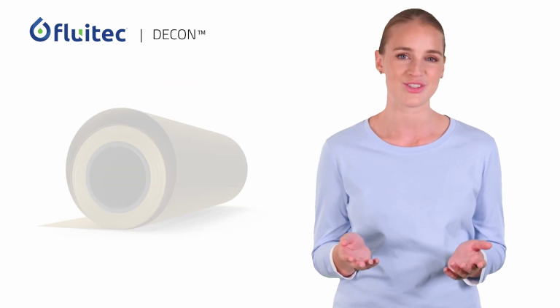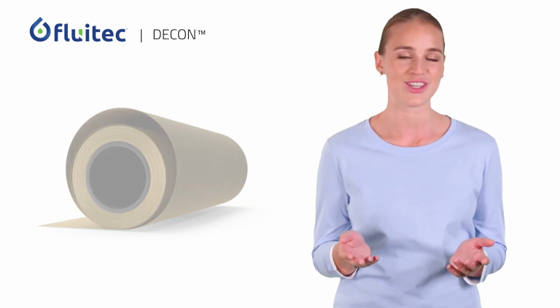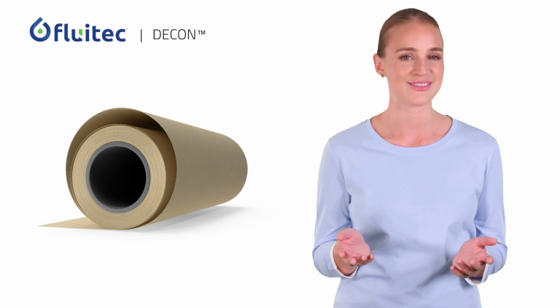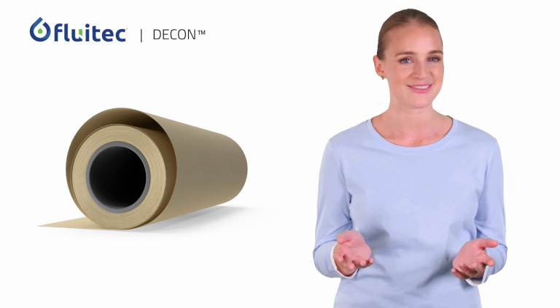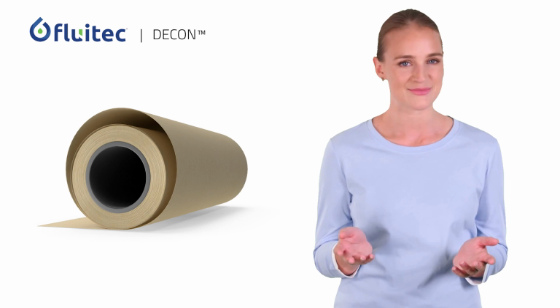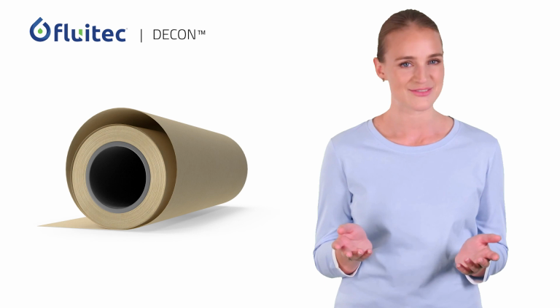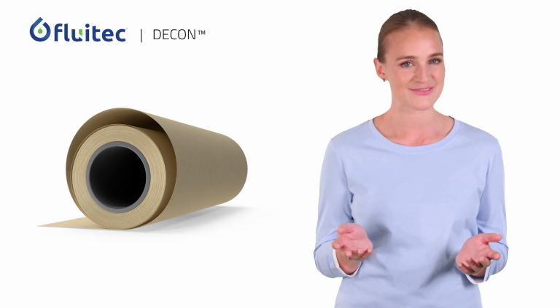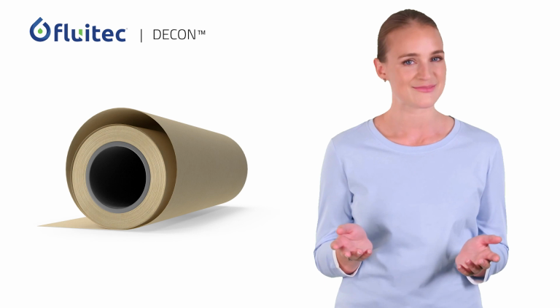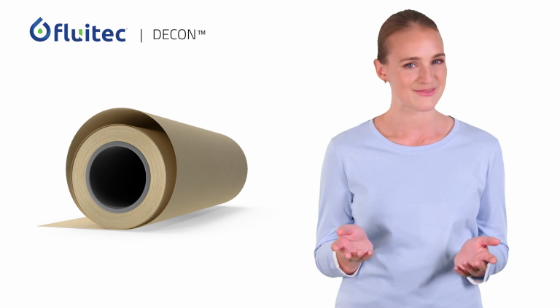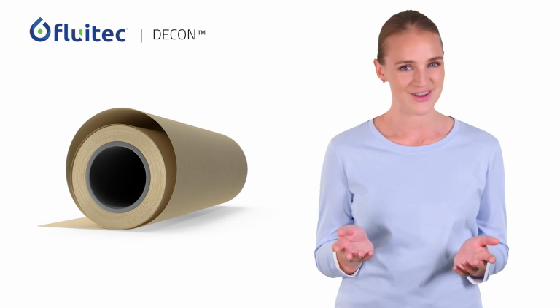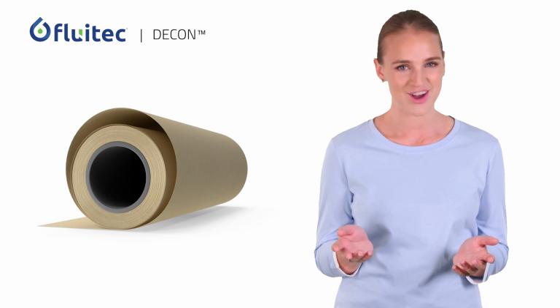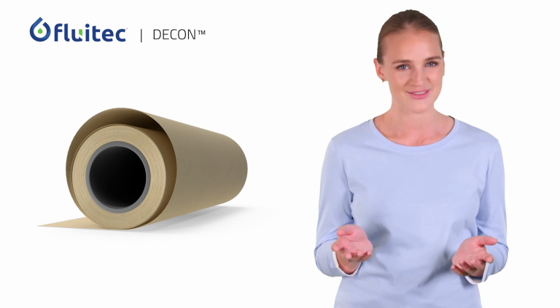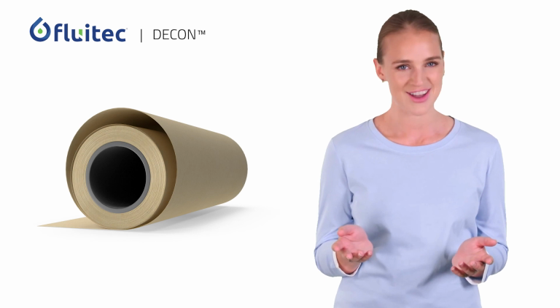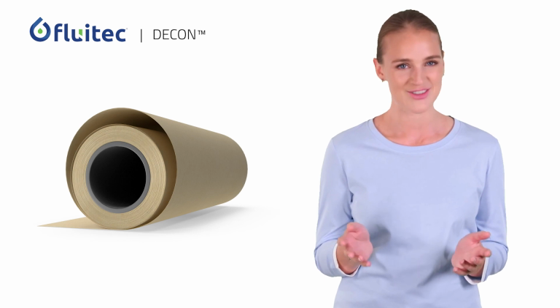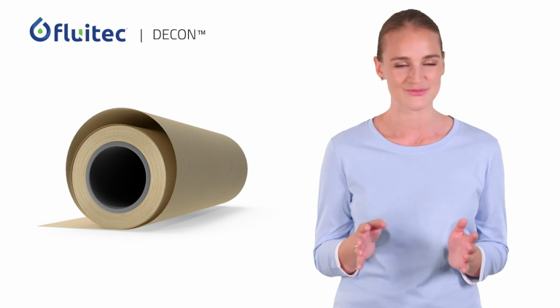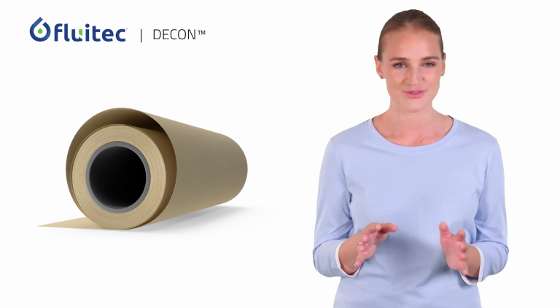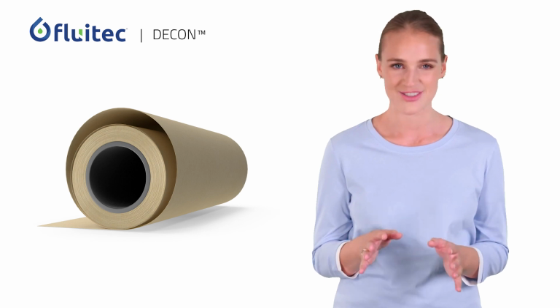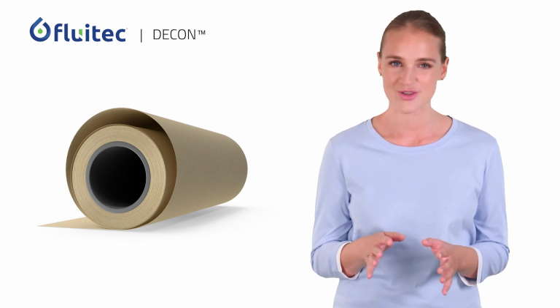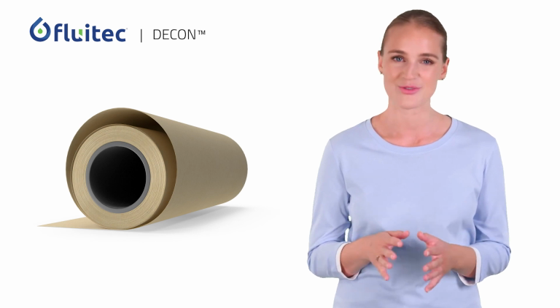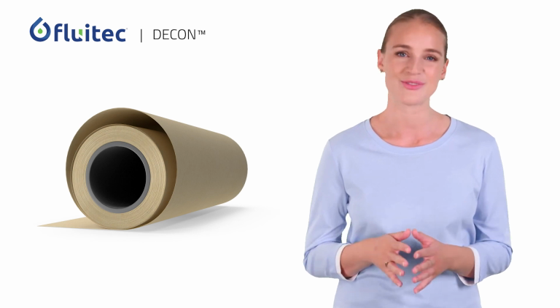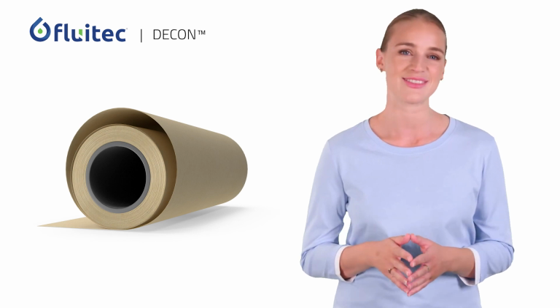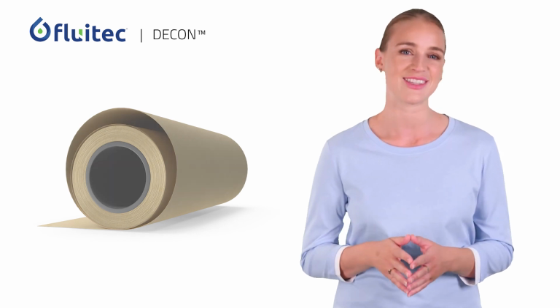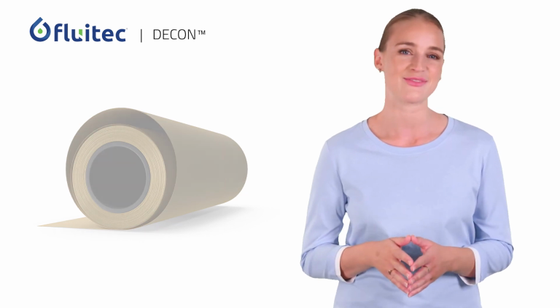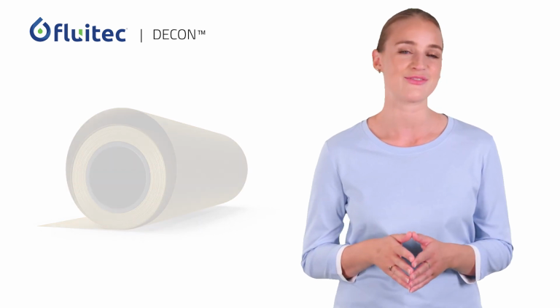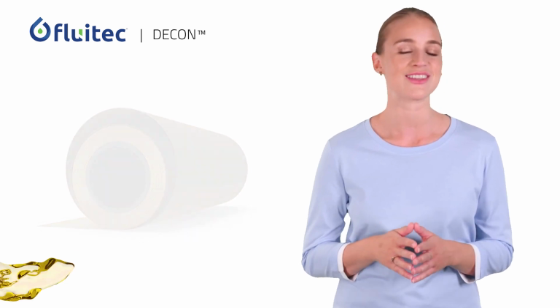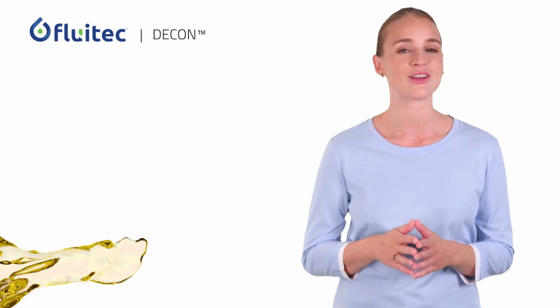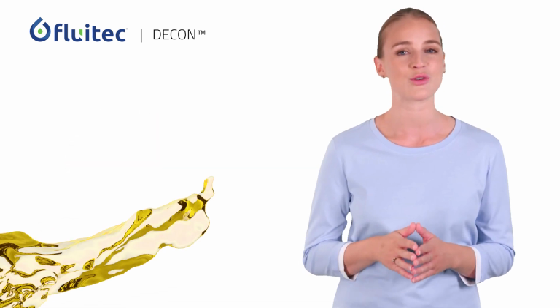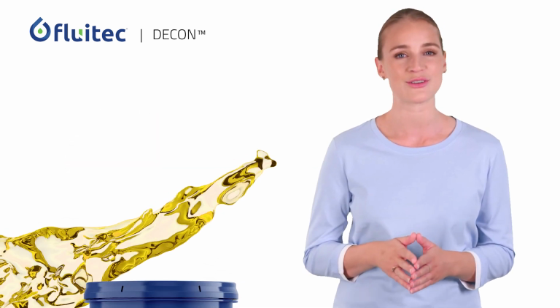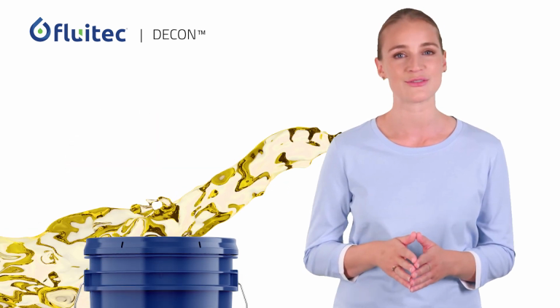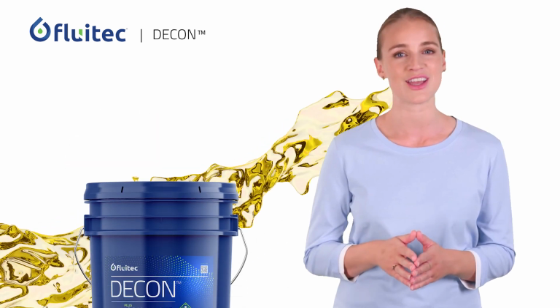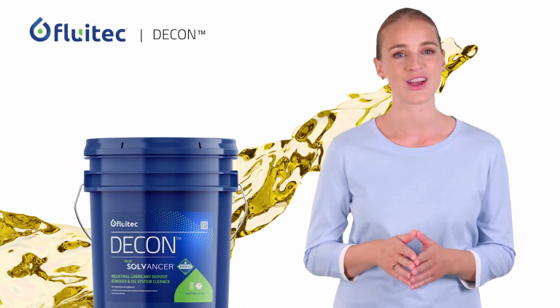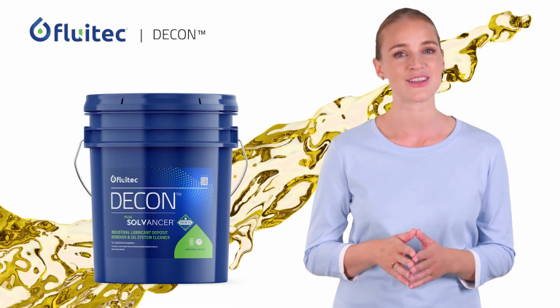Contact your Fluotech representative to find out more about Decon.